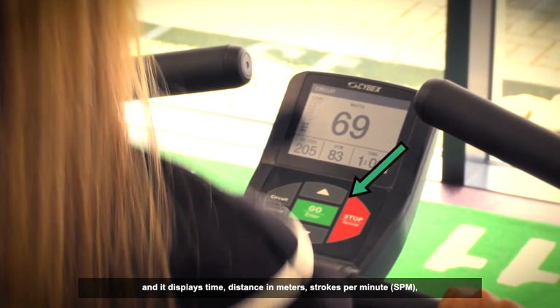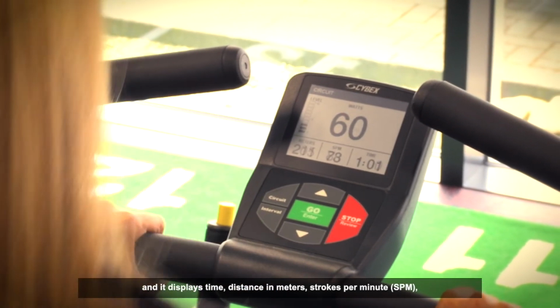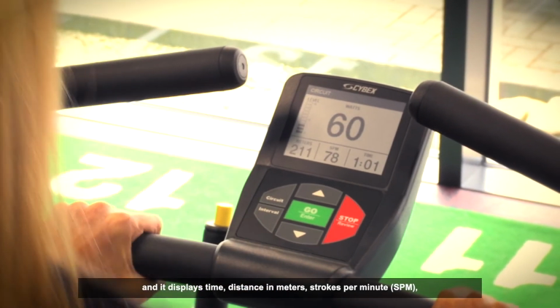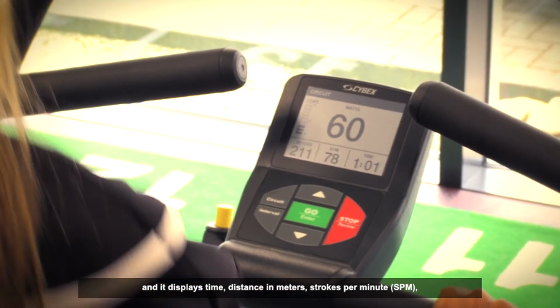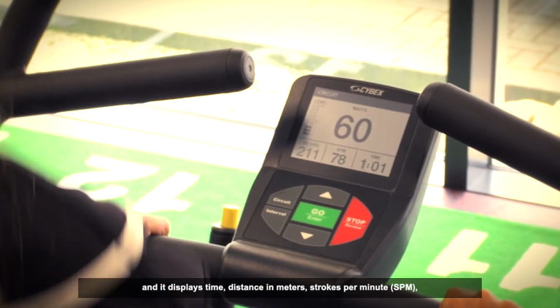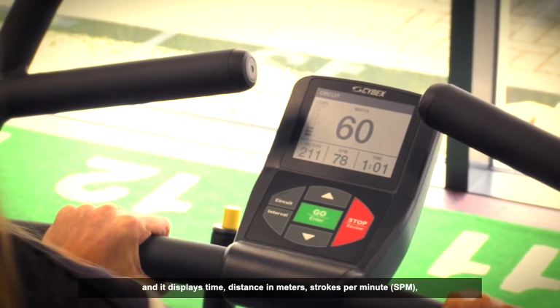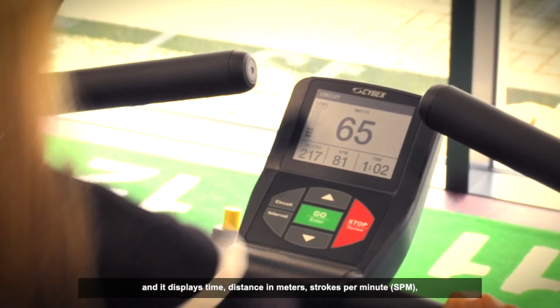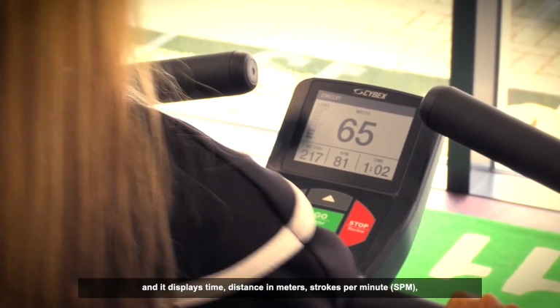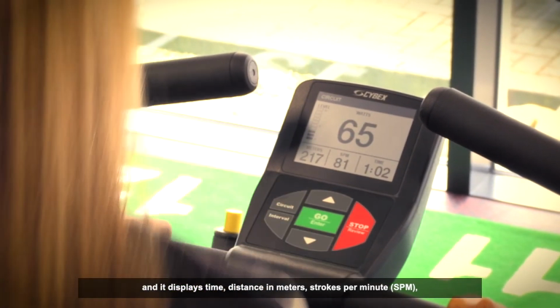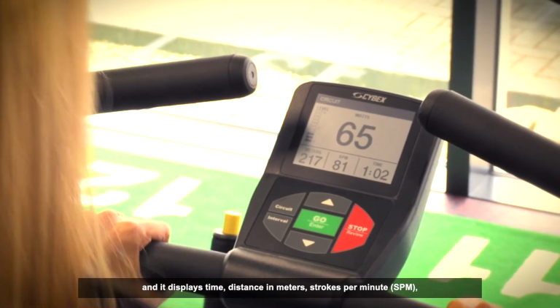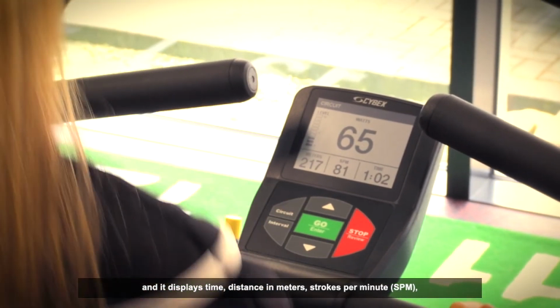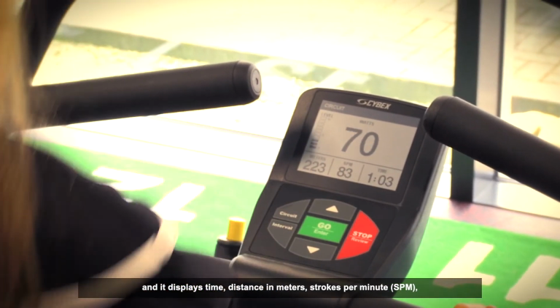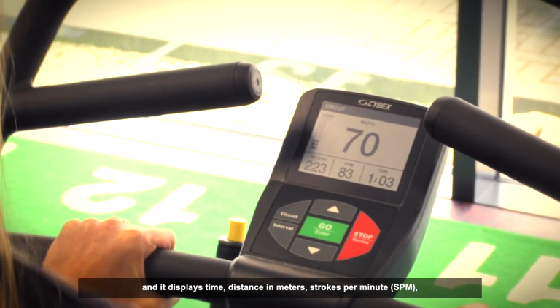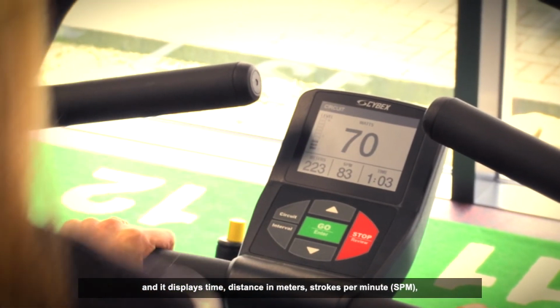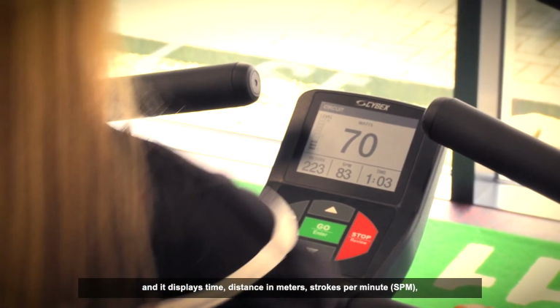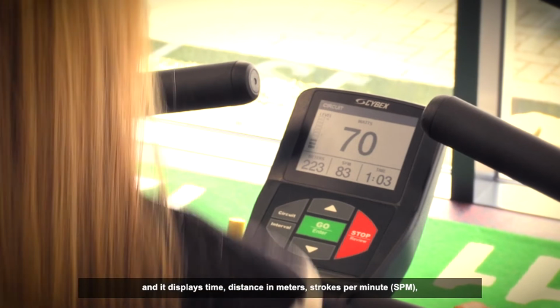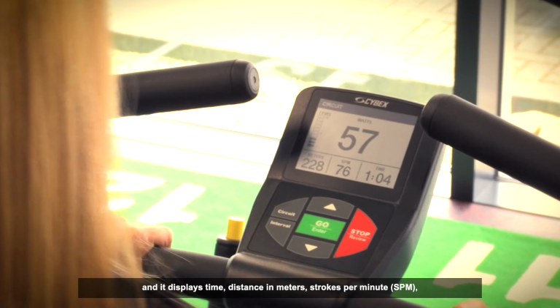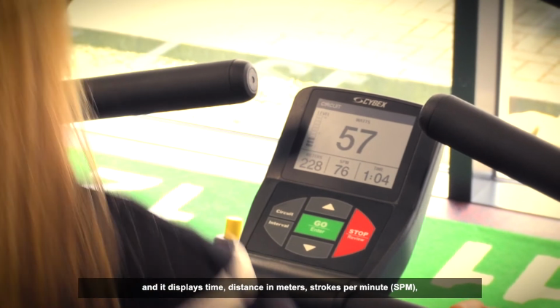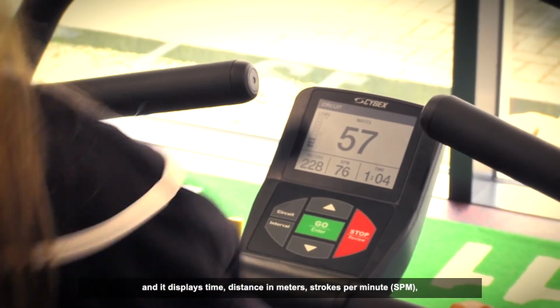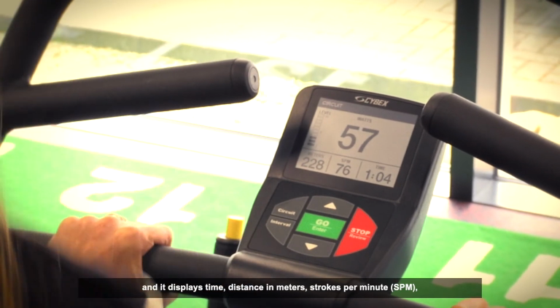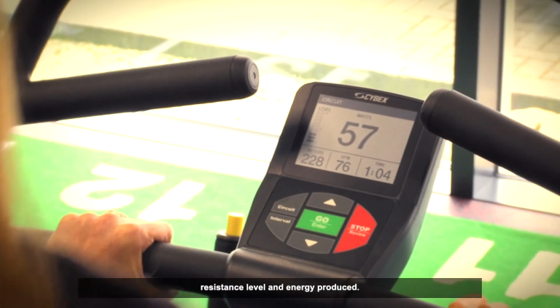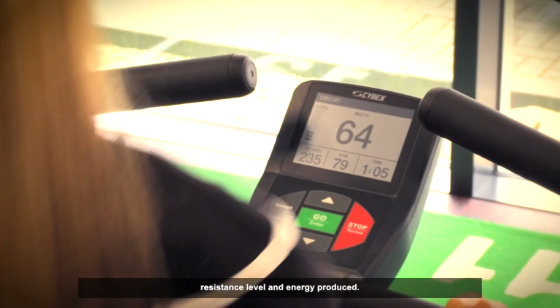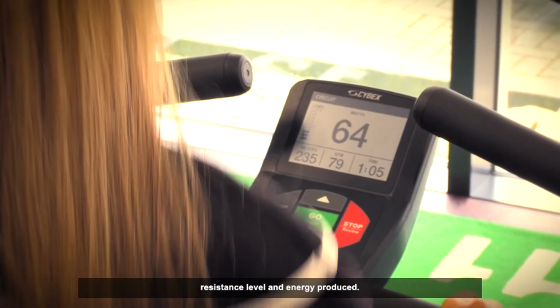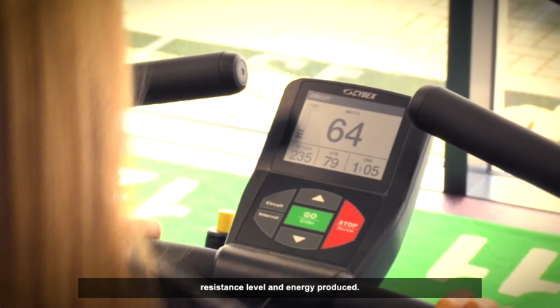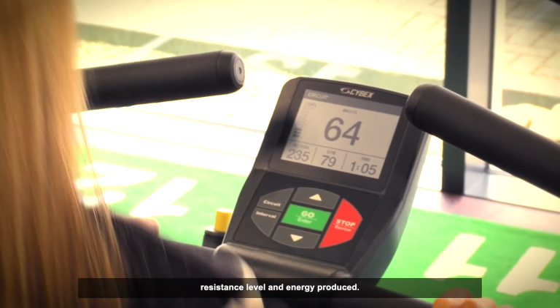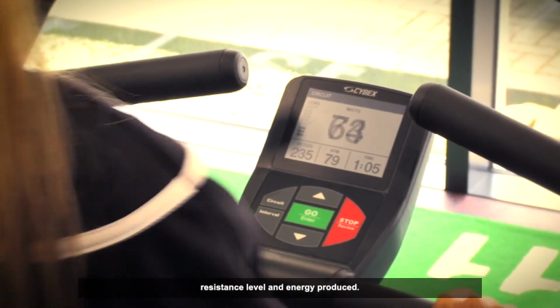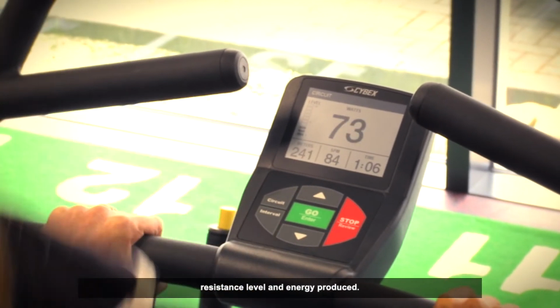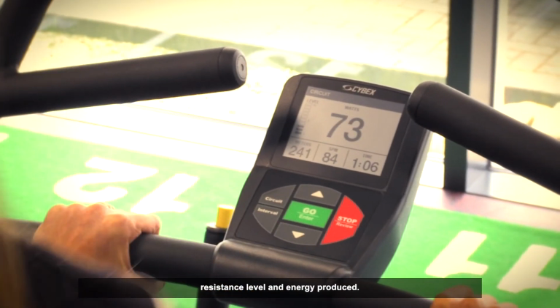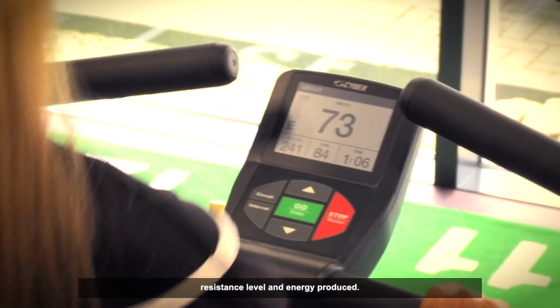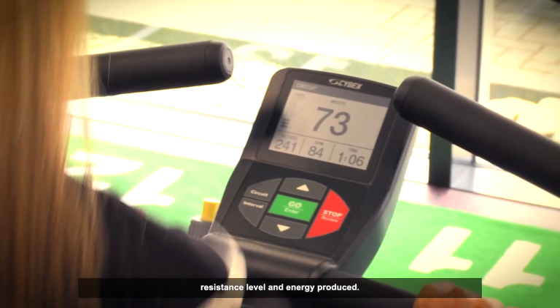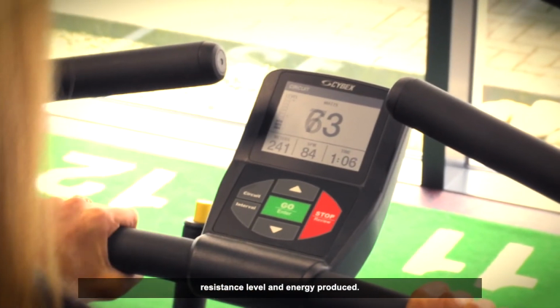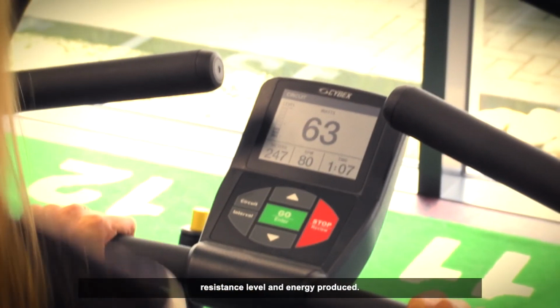The console displays time, distance in metres, strokes per minute, resistance level, and energy produced.